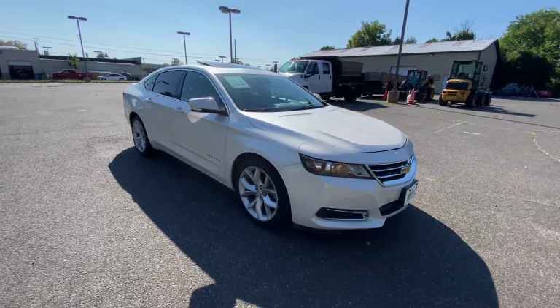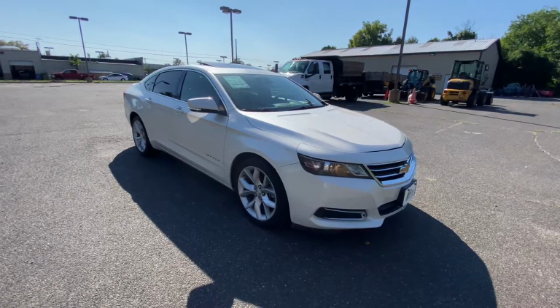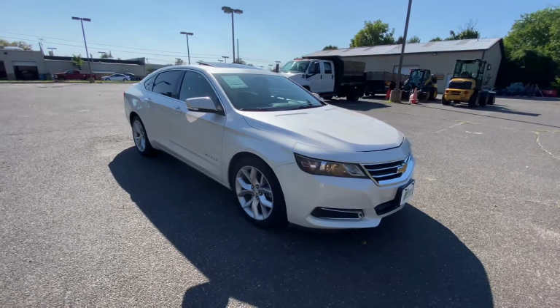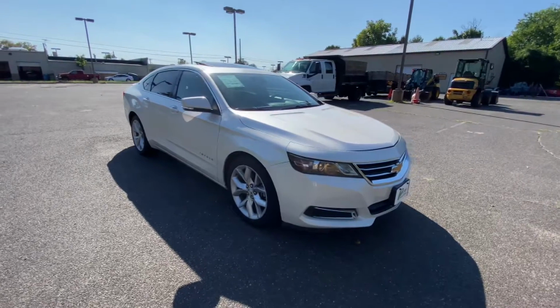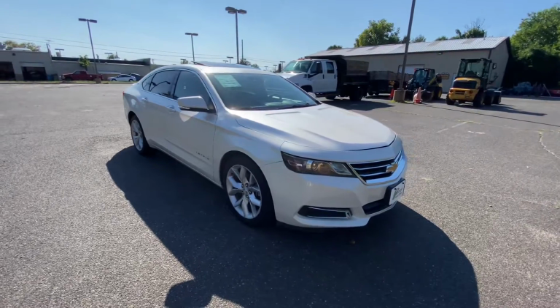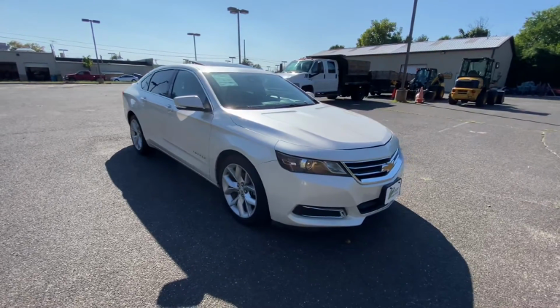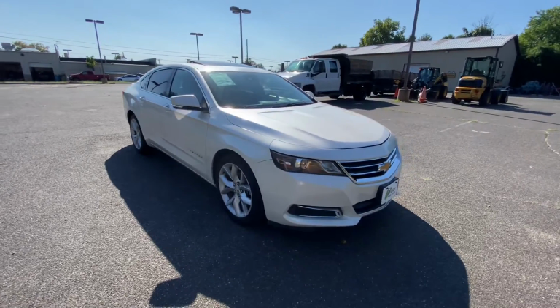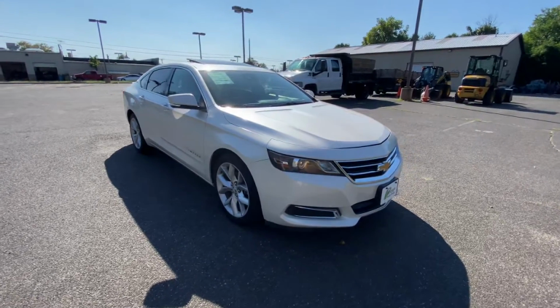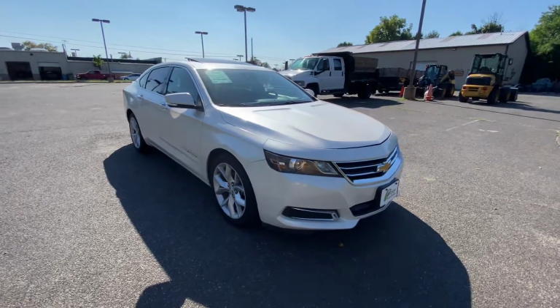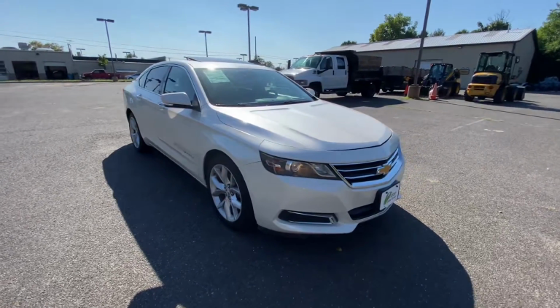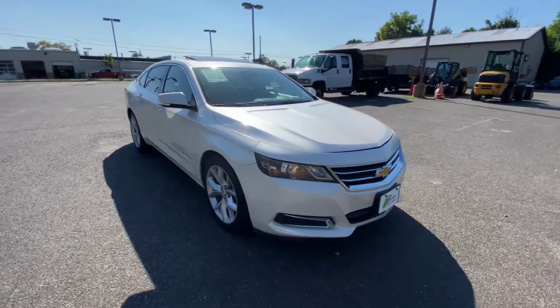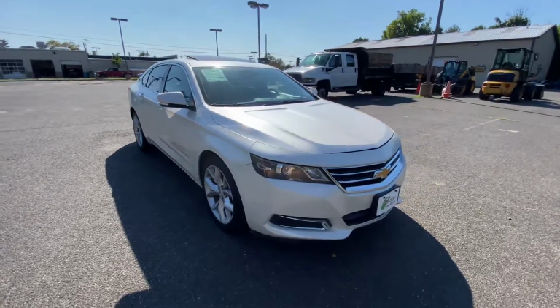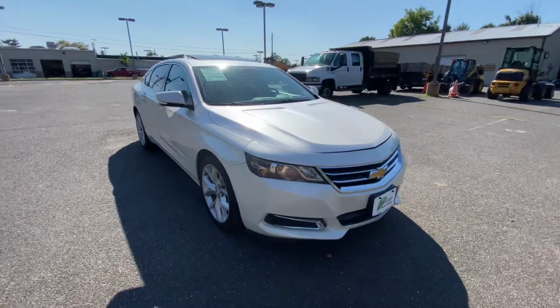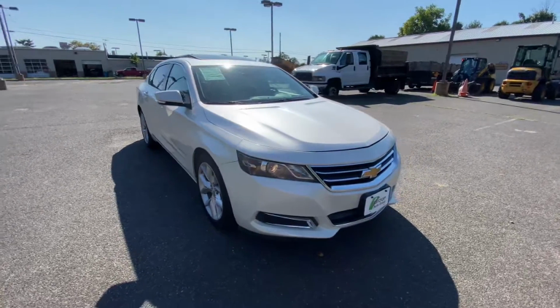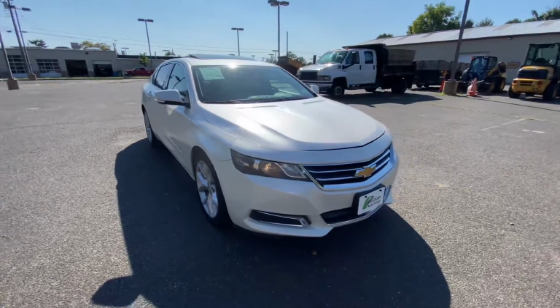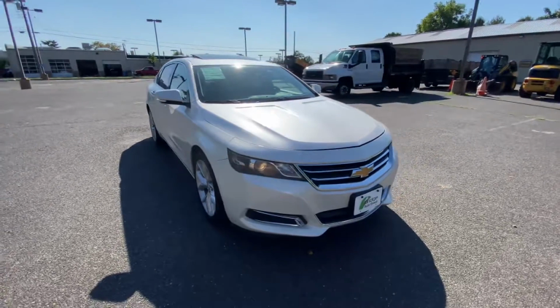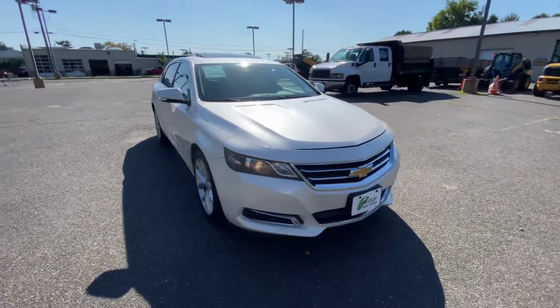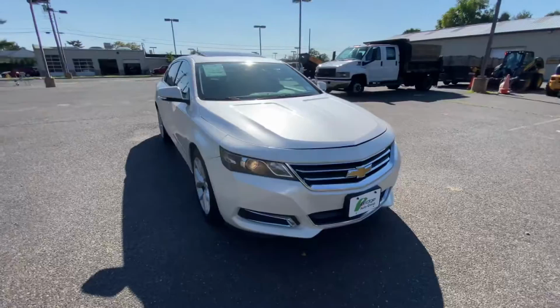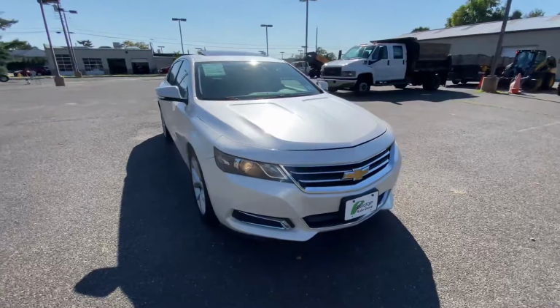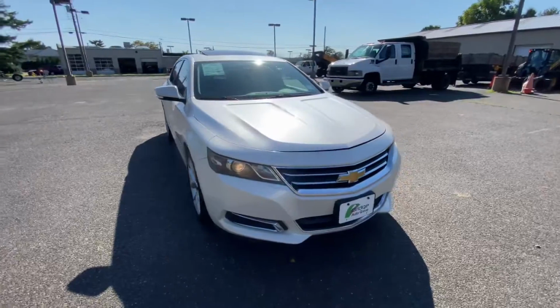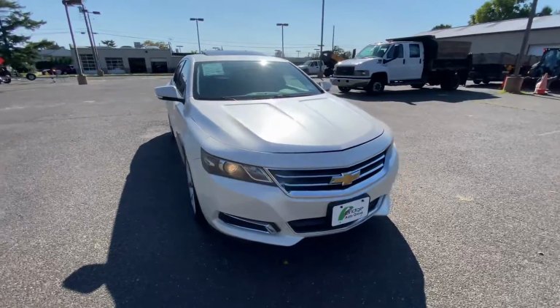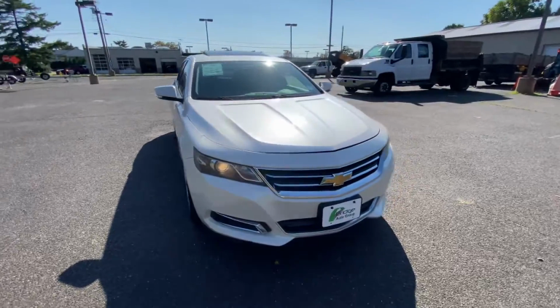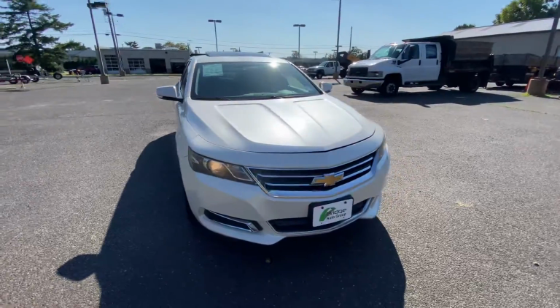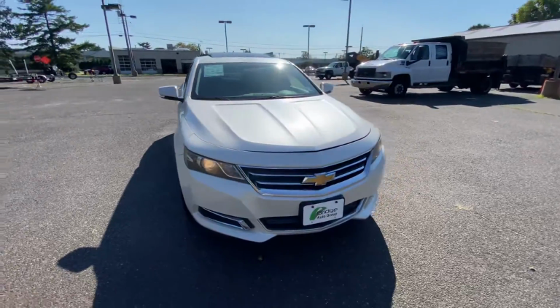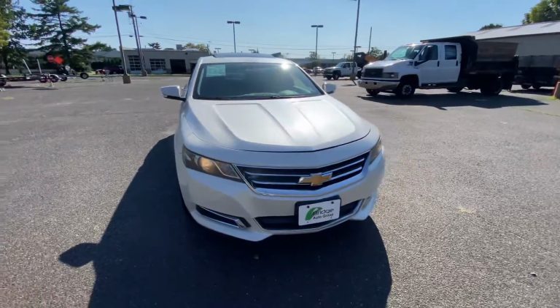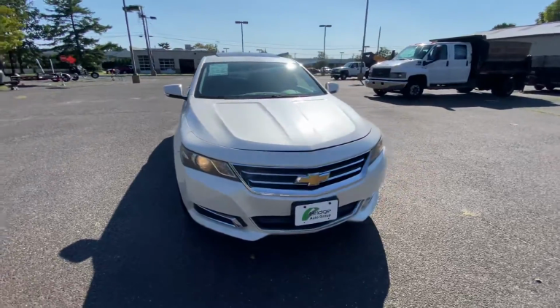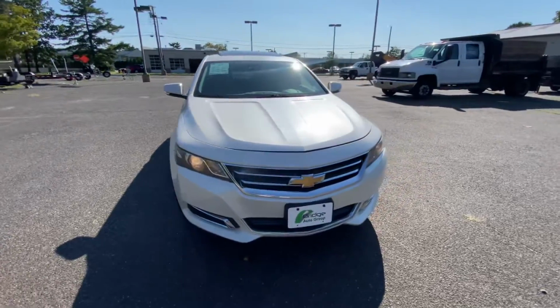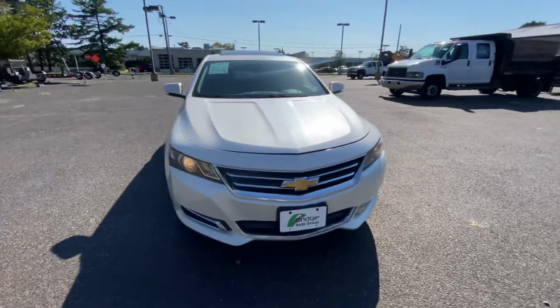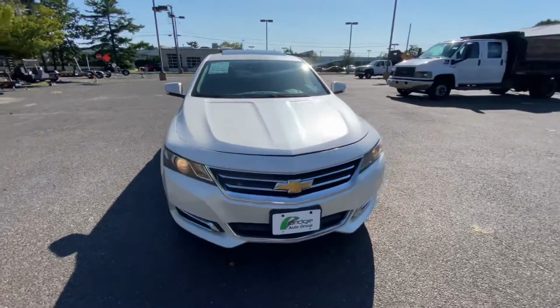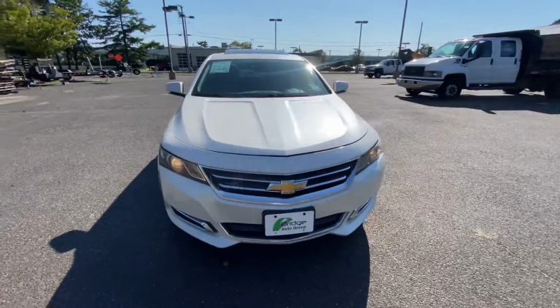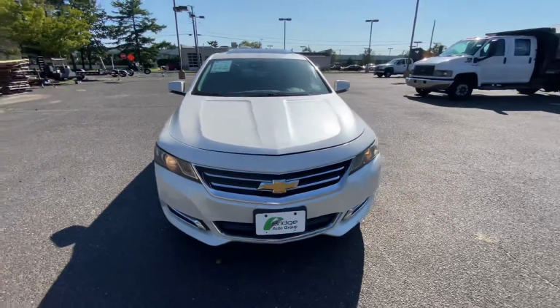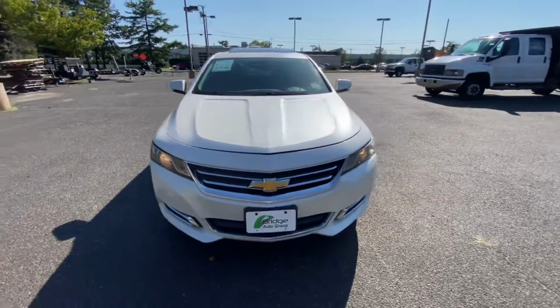Bridgetto Group here in Berlin. I'm here with the 2014 Chevrolet Impala LT.